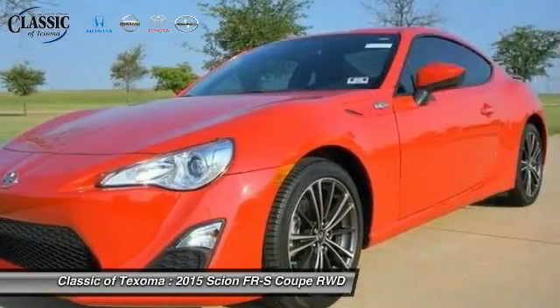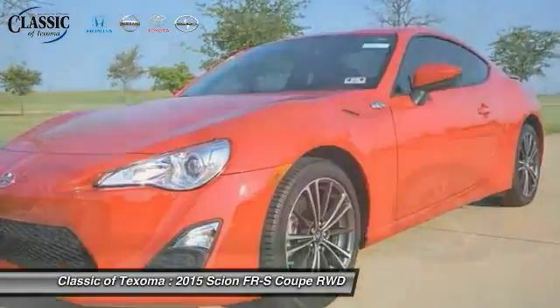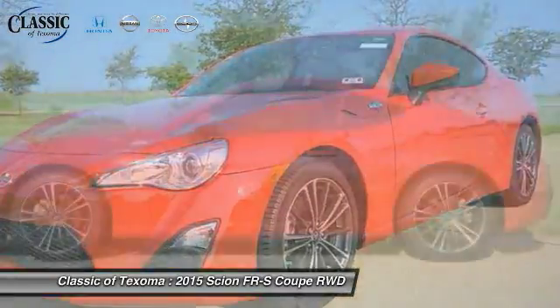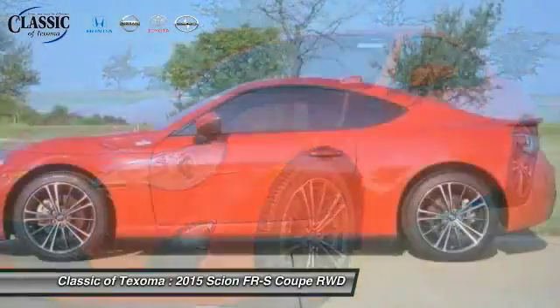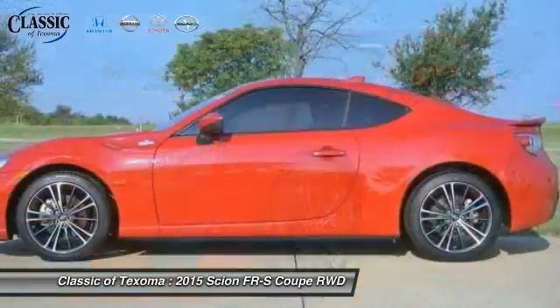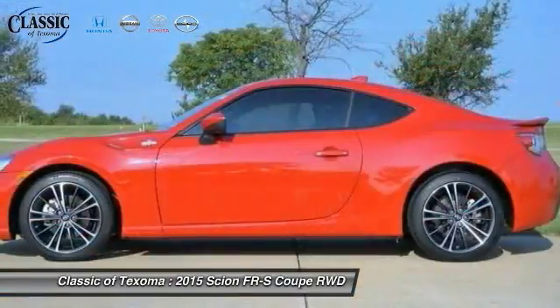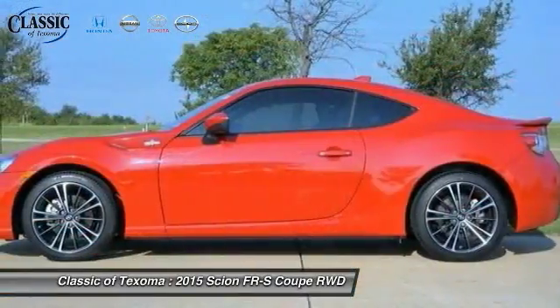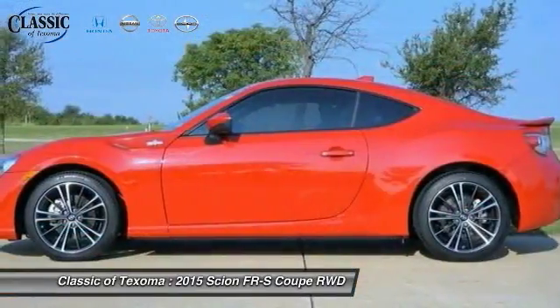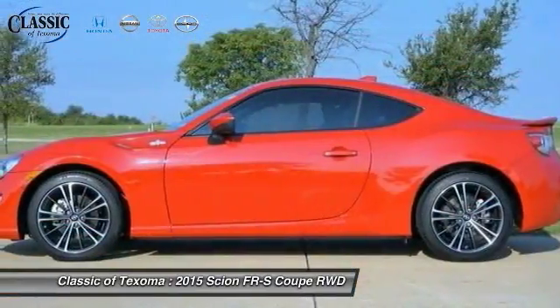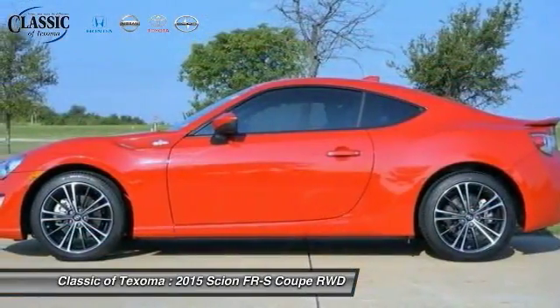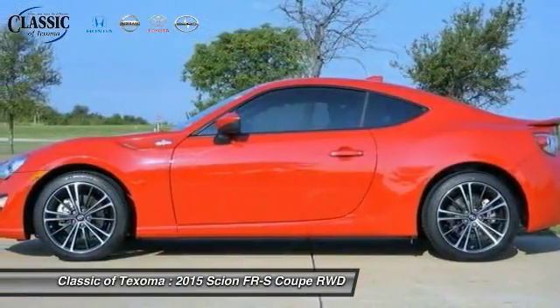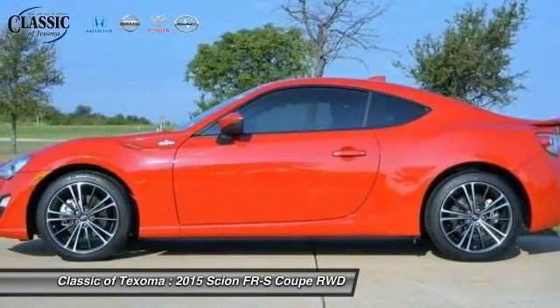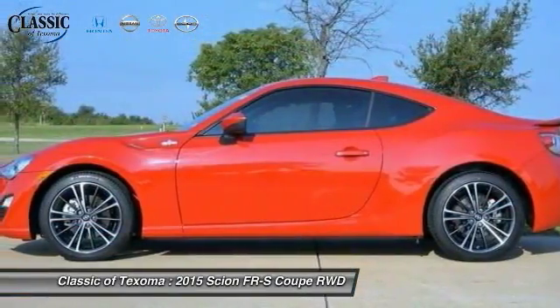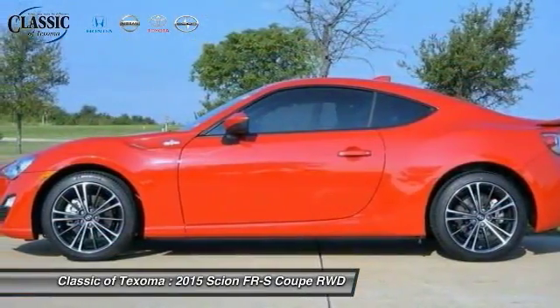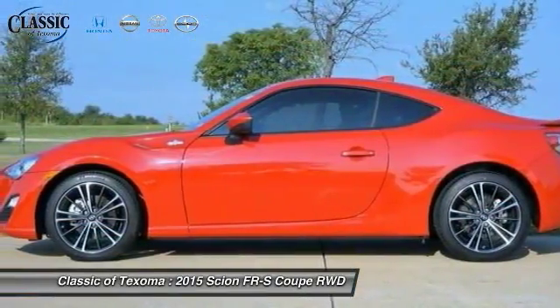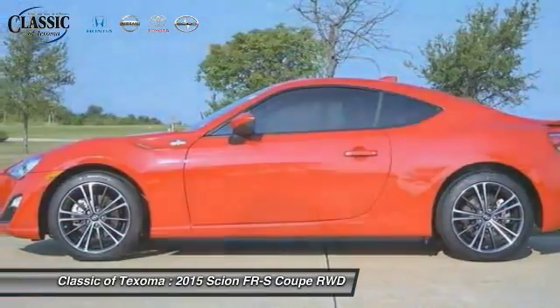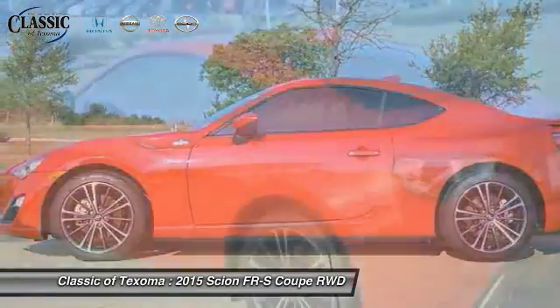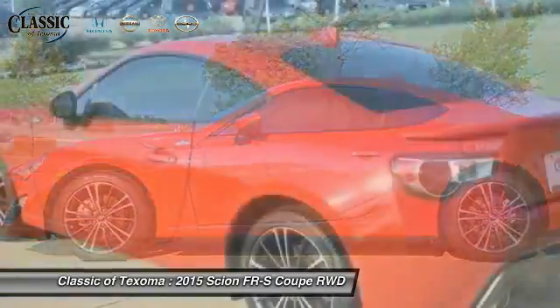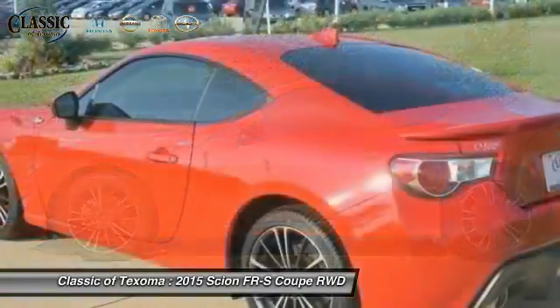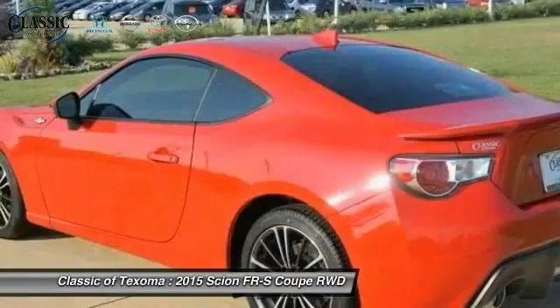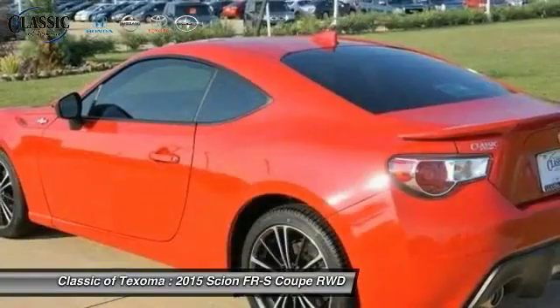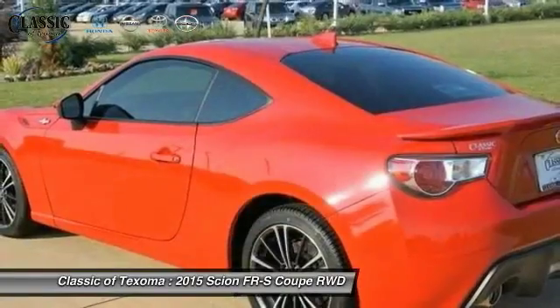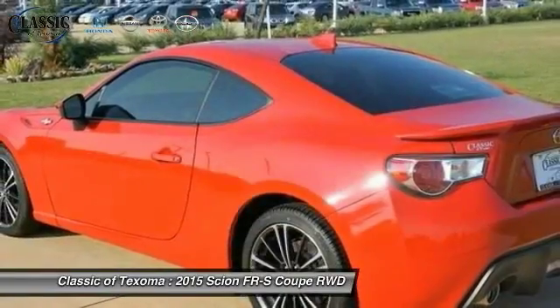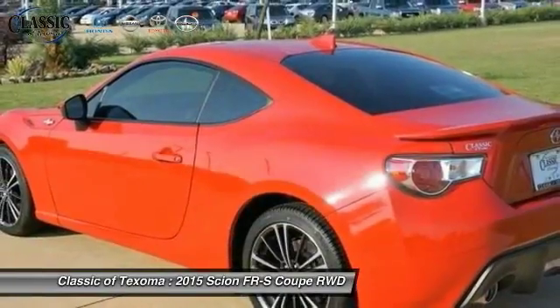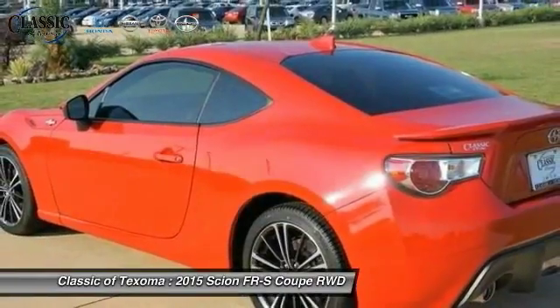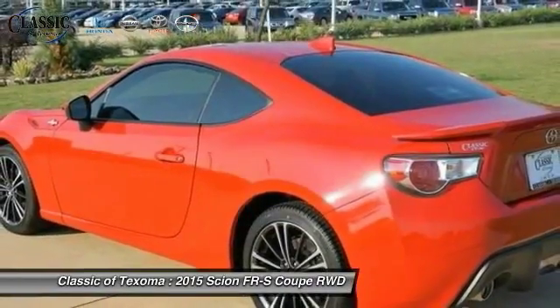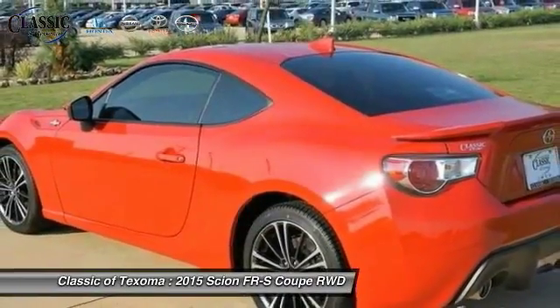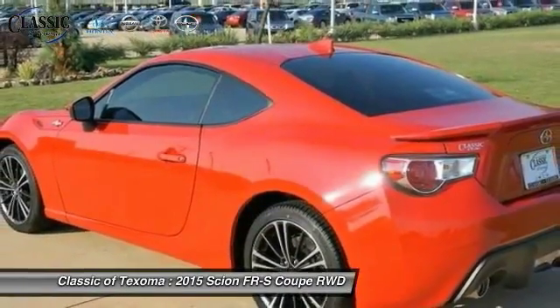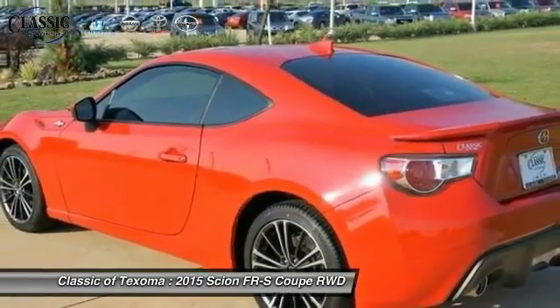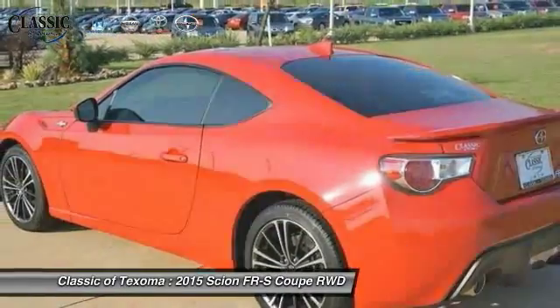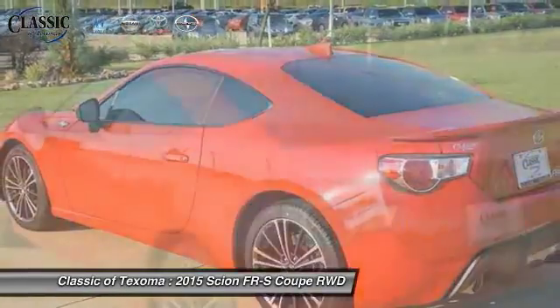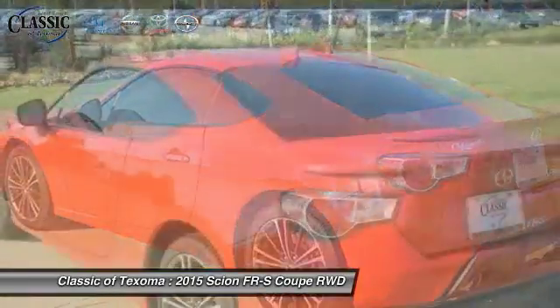Four-wheel disc brakes, eight speakers, power windows, rear window defroster, electronic stability control, and trip computer.